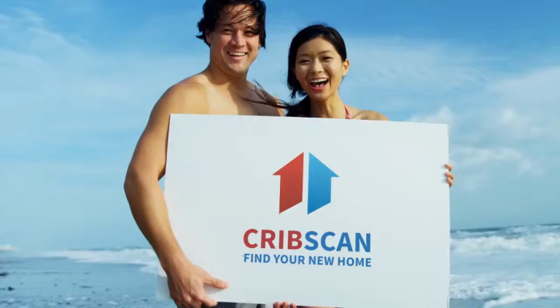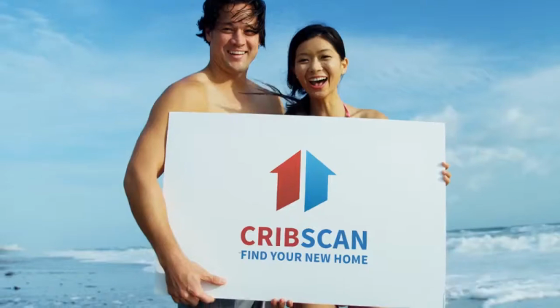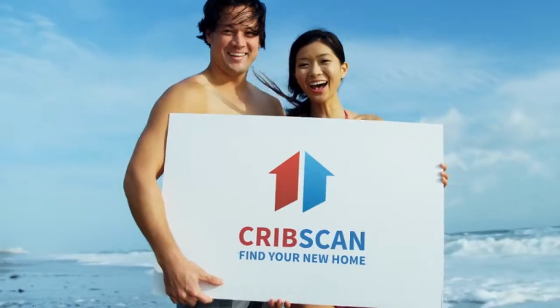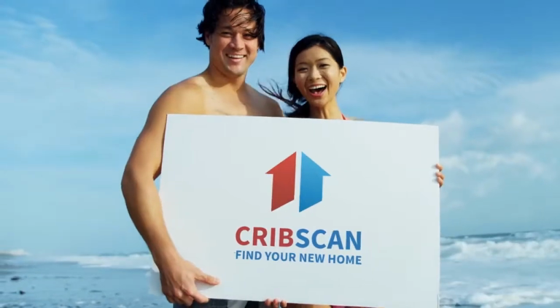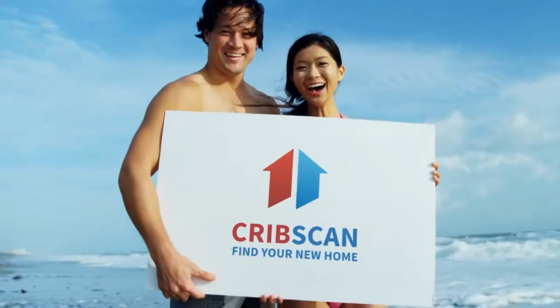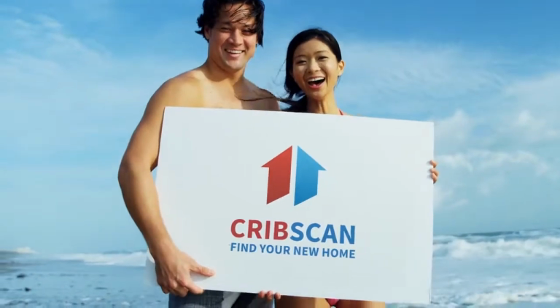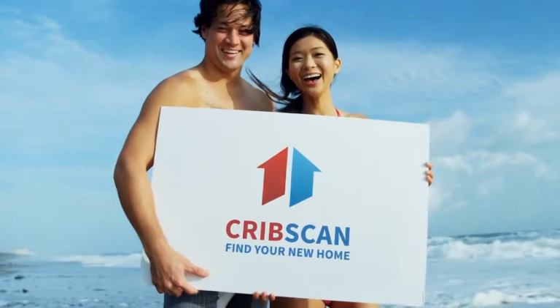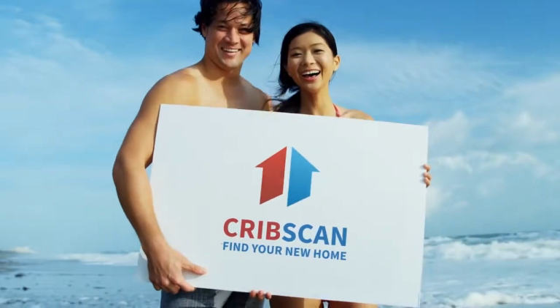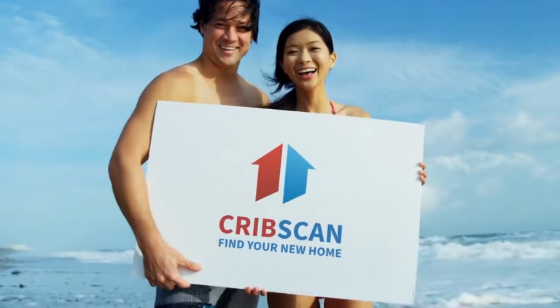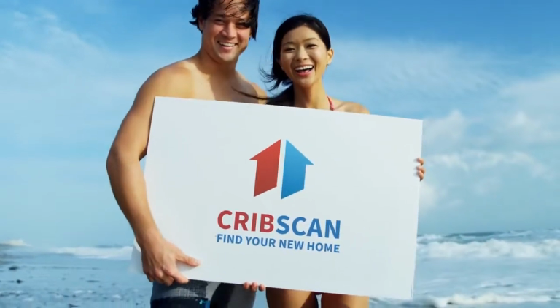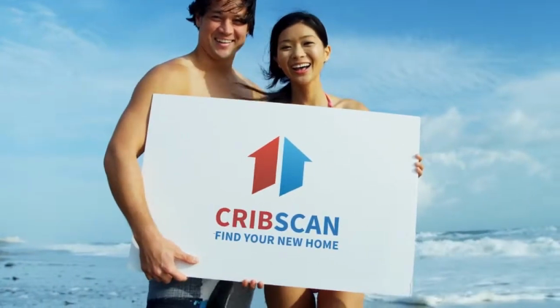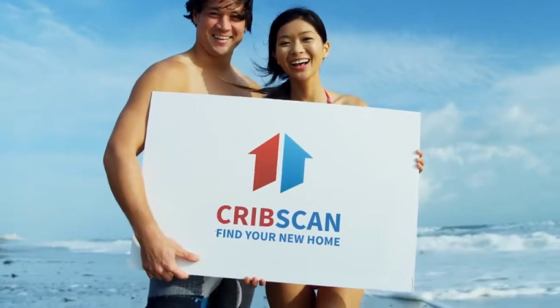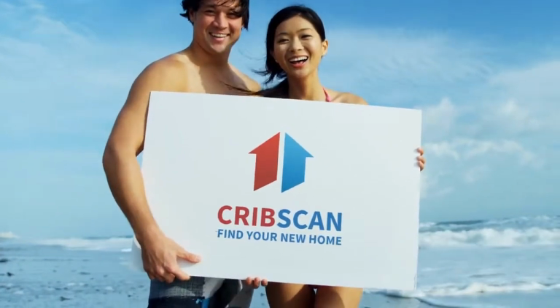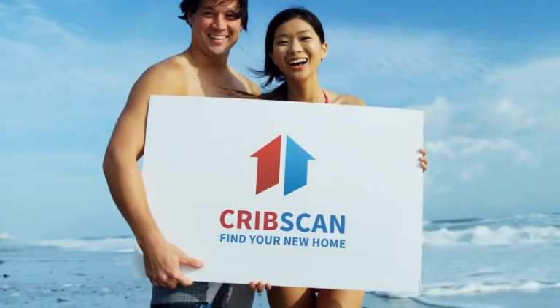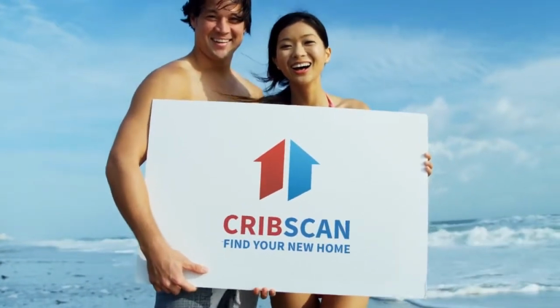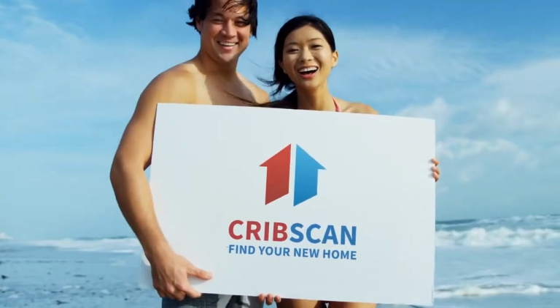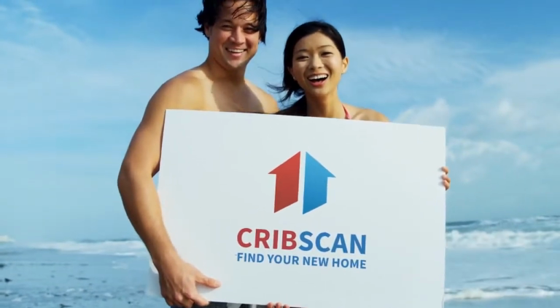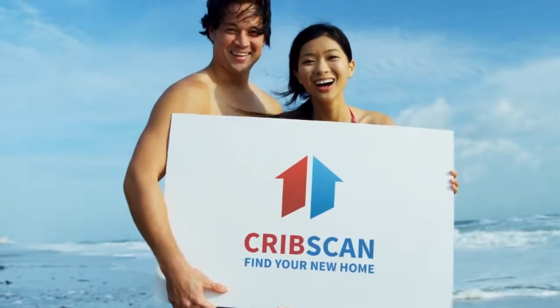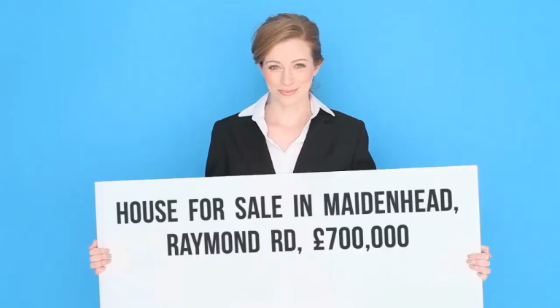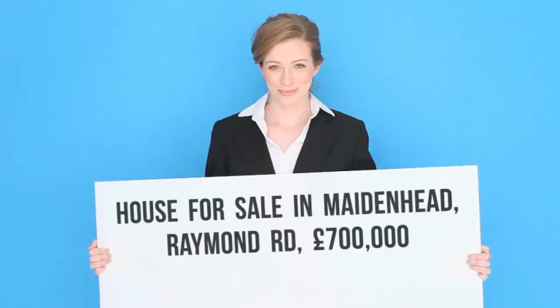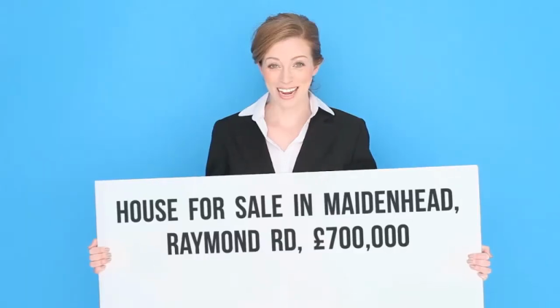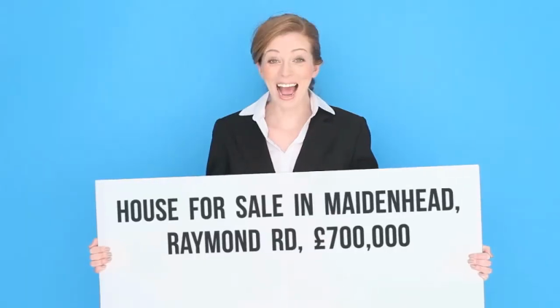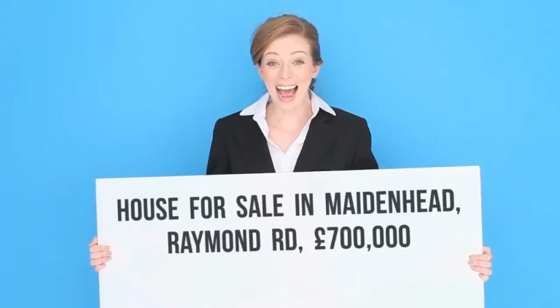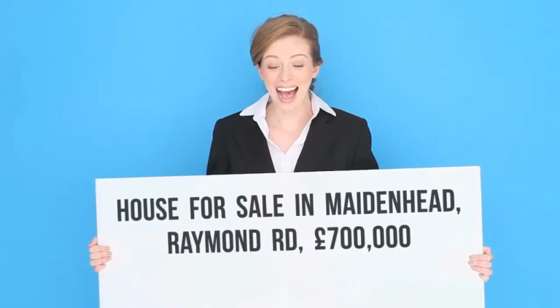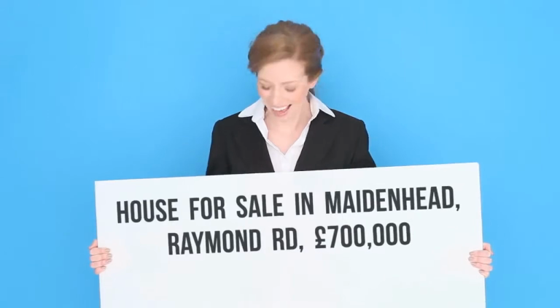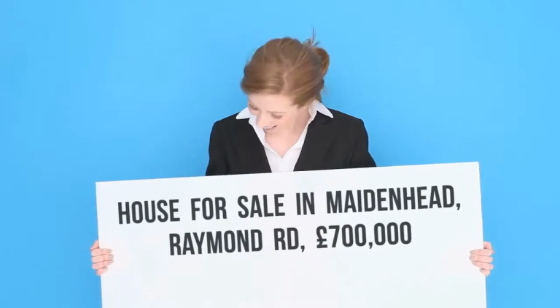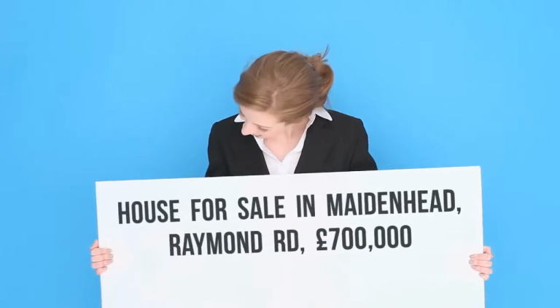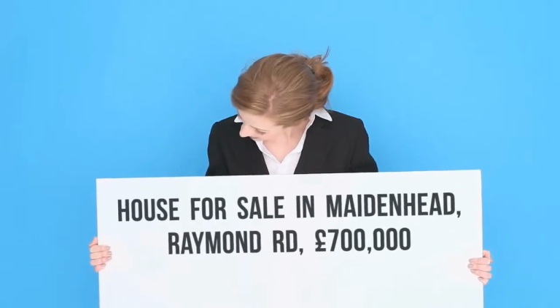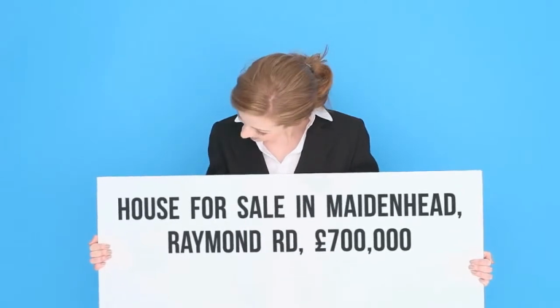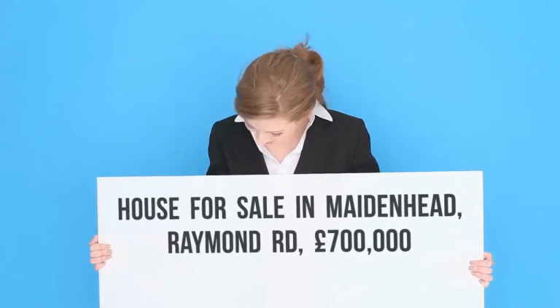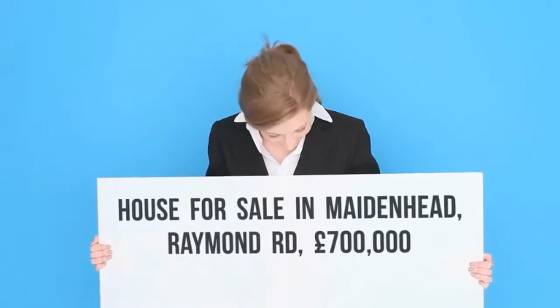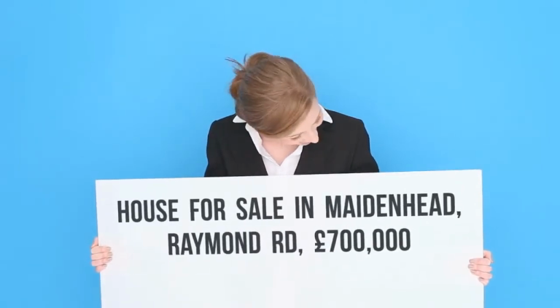Four-bedroom detached house for sale. Raymond Road, Maidenhead, Bircher, SL6.